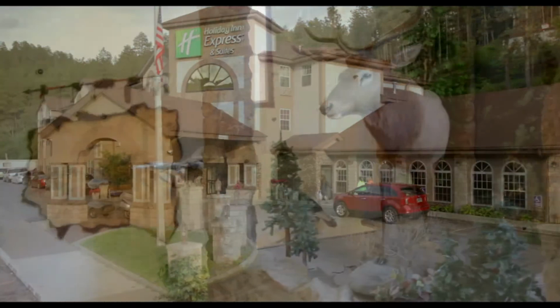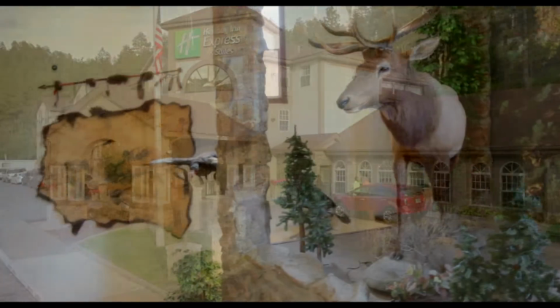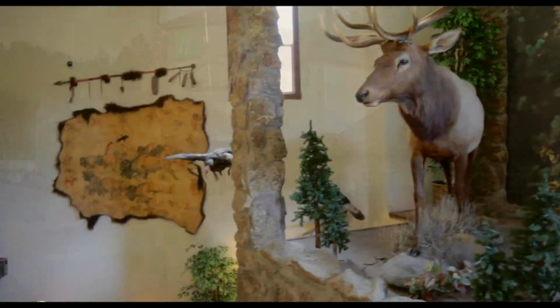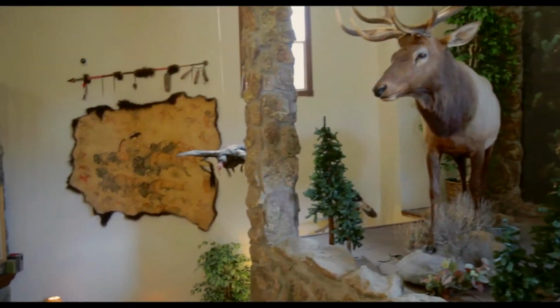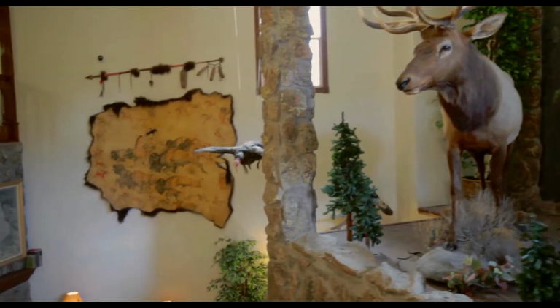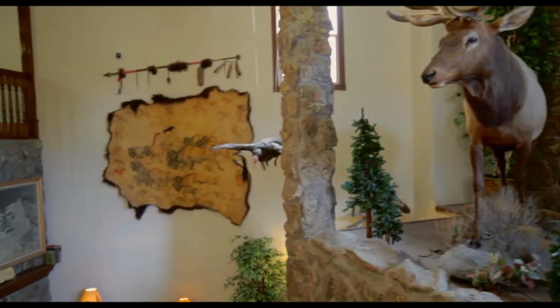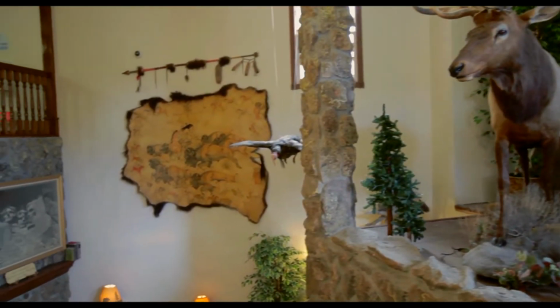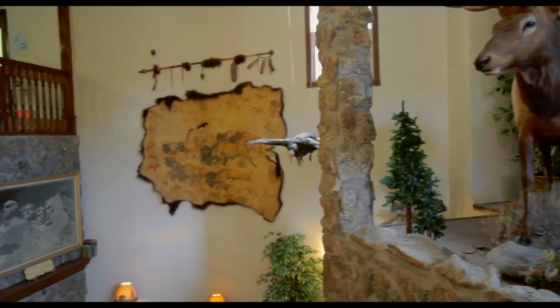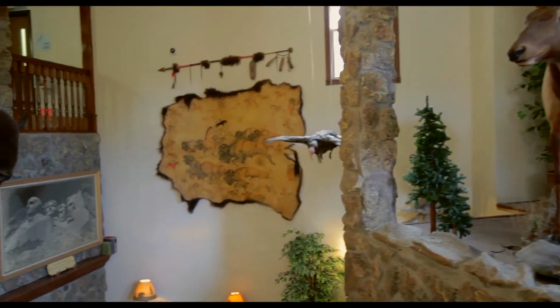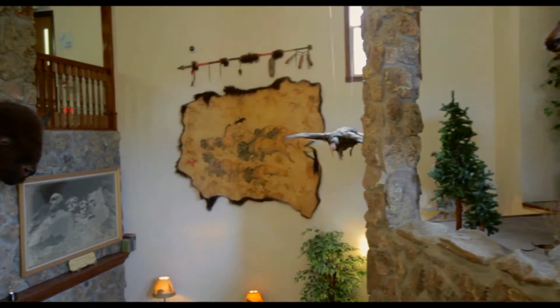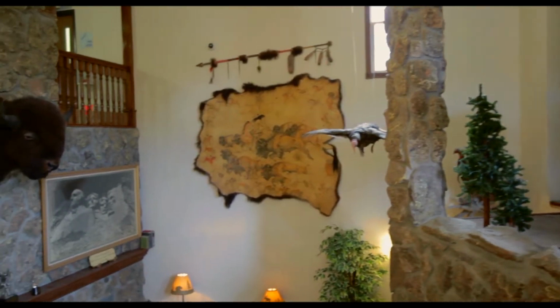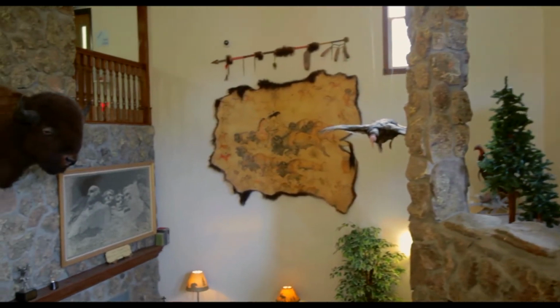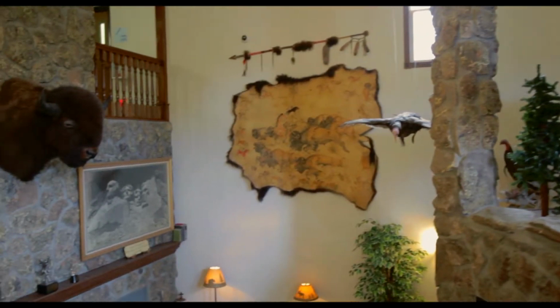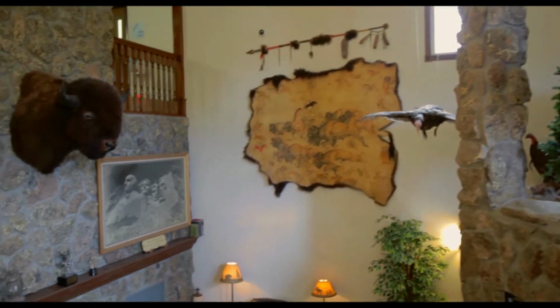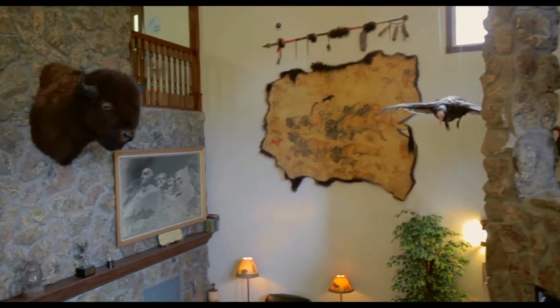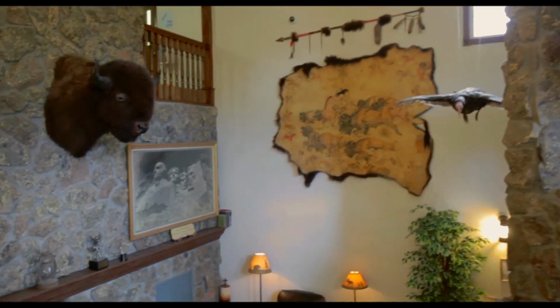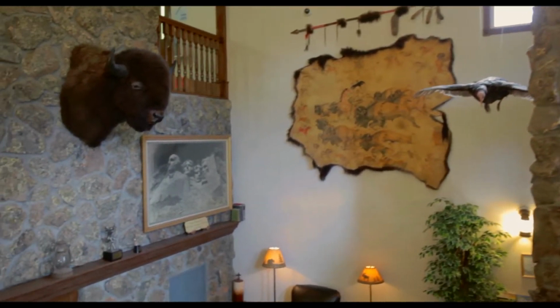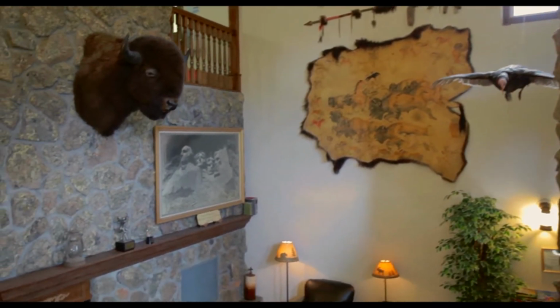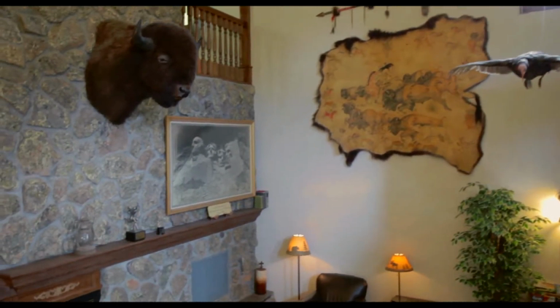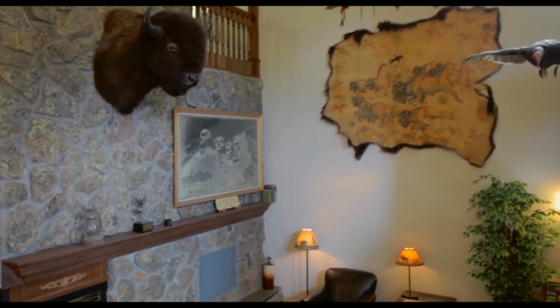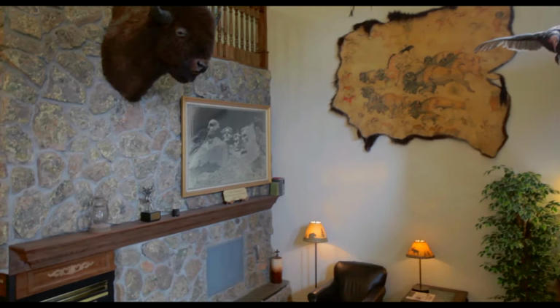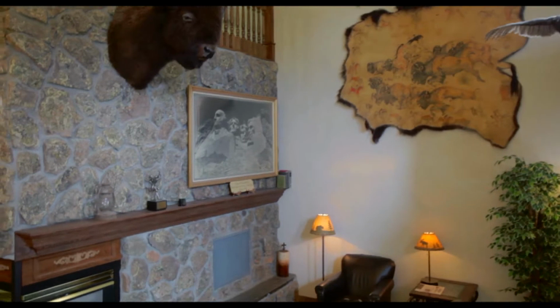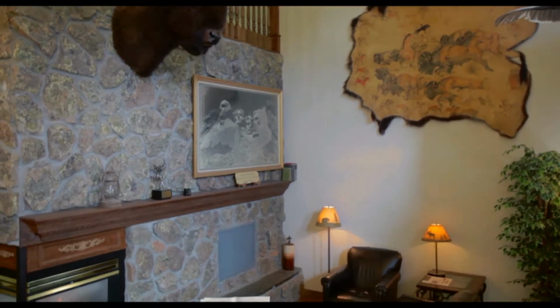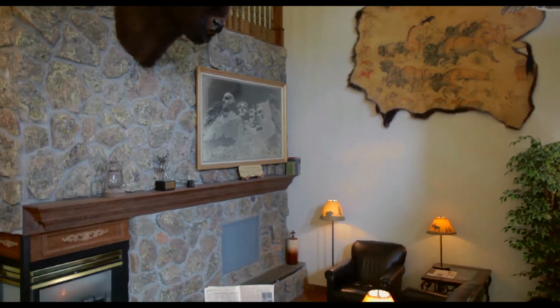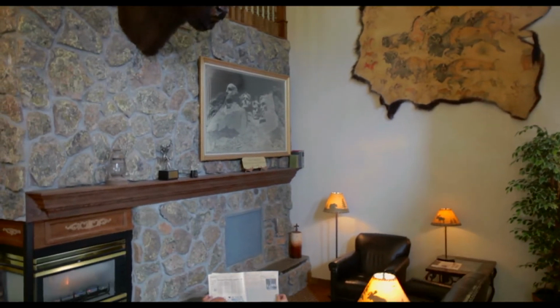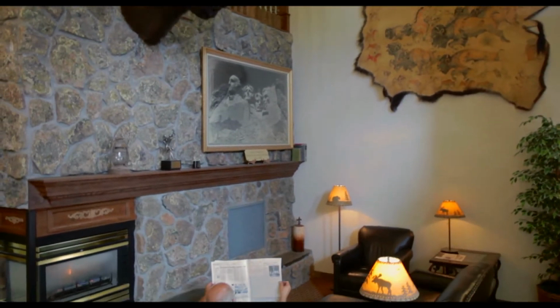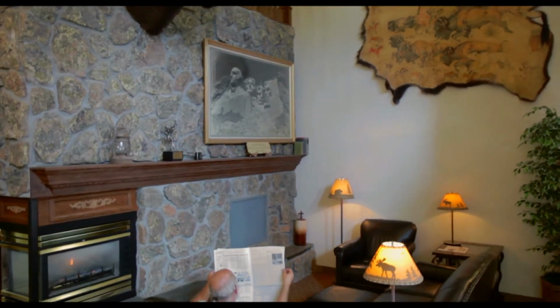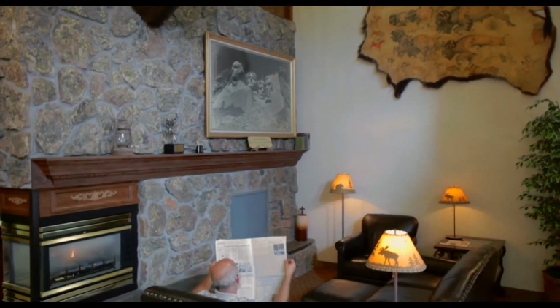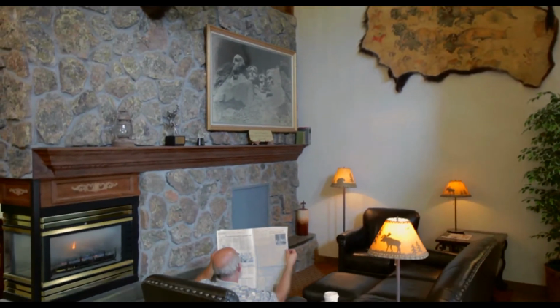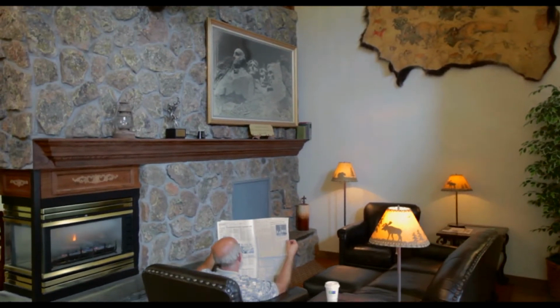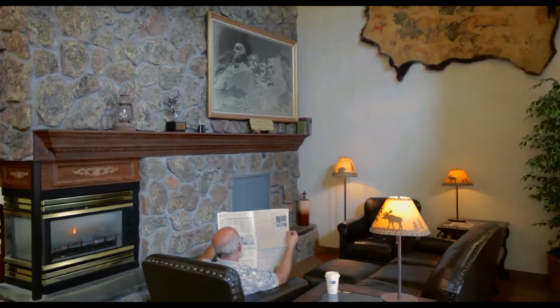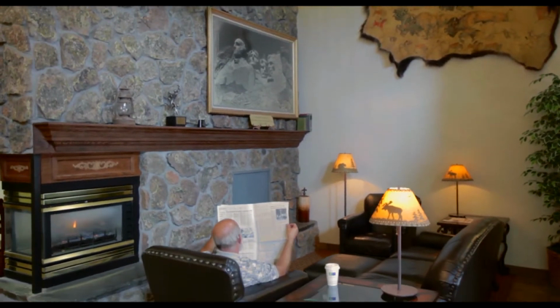Our hotel's decor fittingly reflects the spirit of the Black Hills, including unique flourishes like a fireplace and elk antler chandelier.